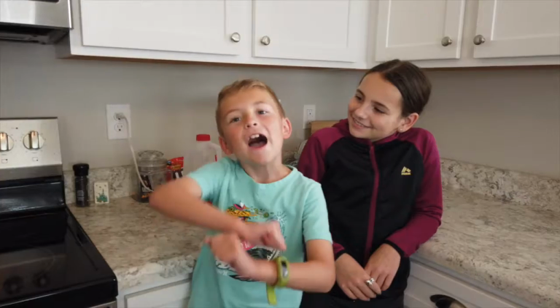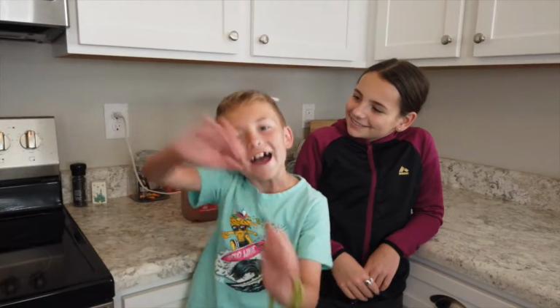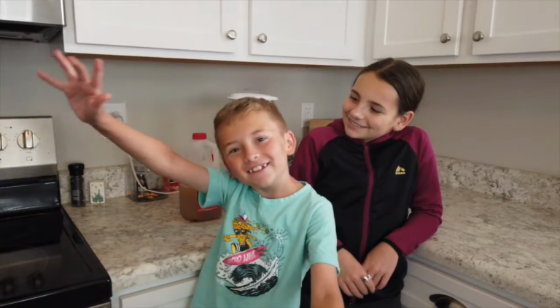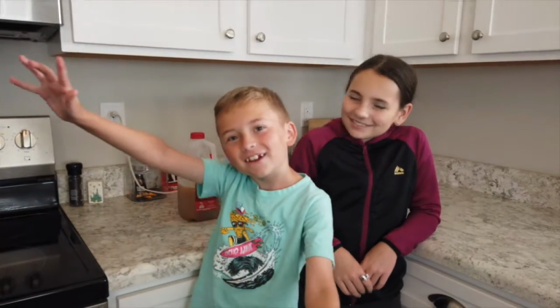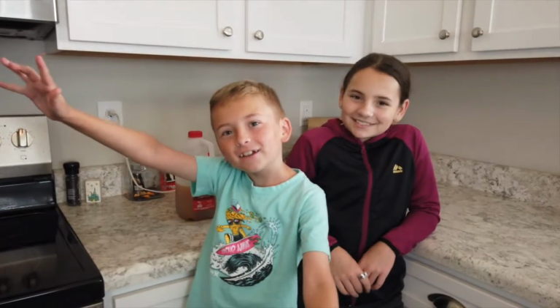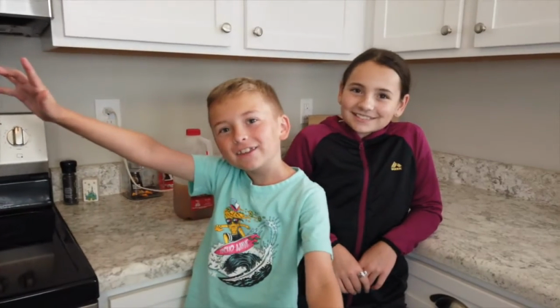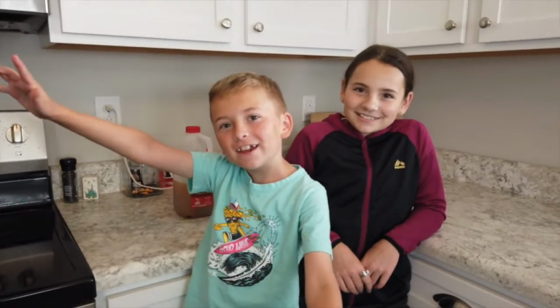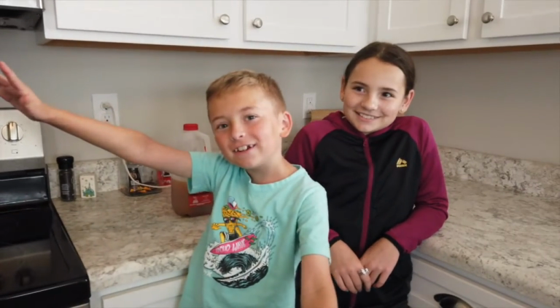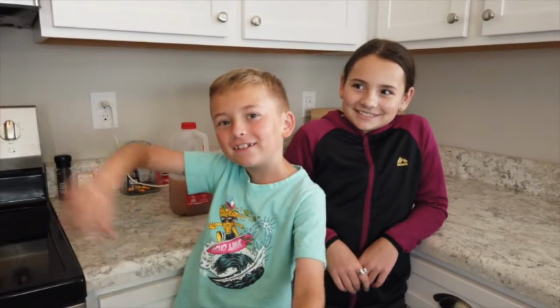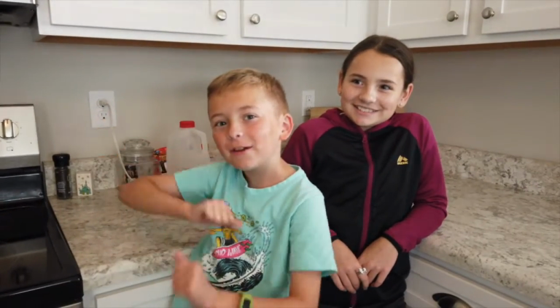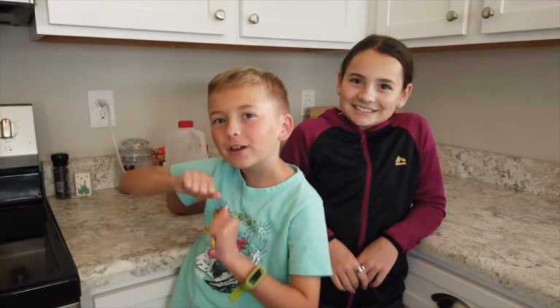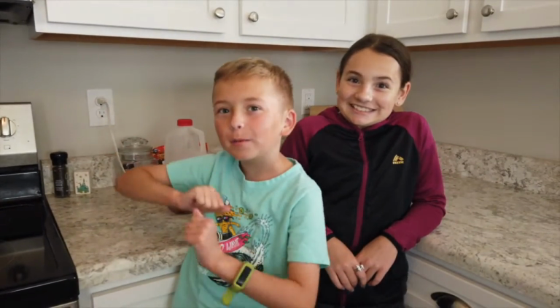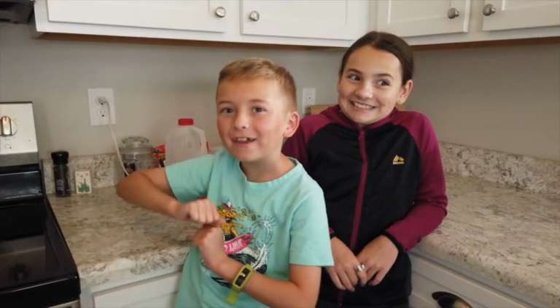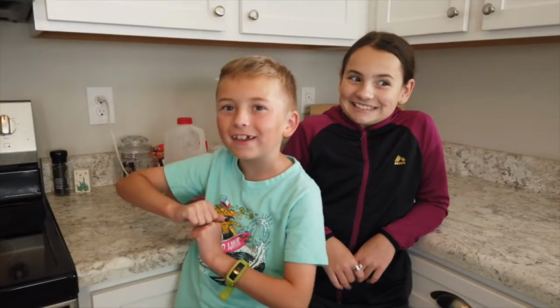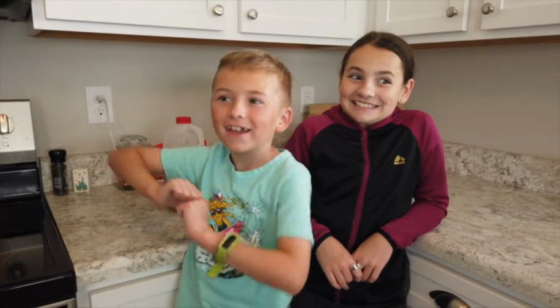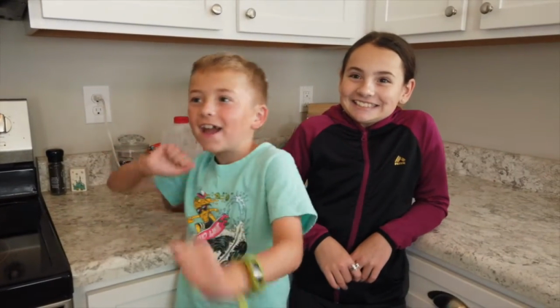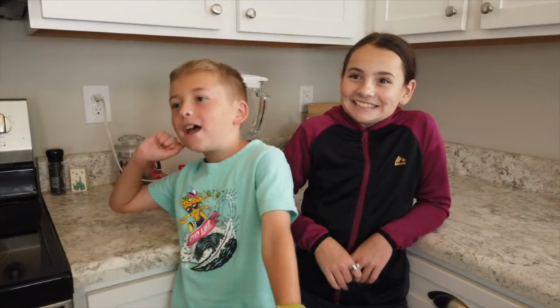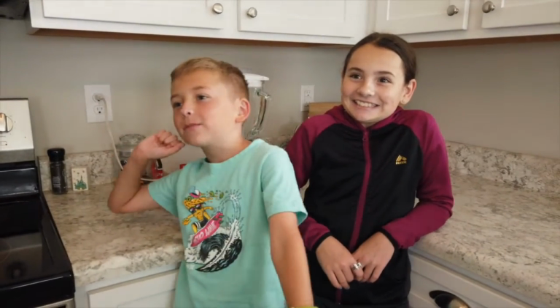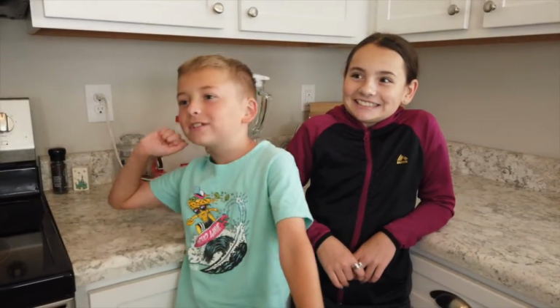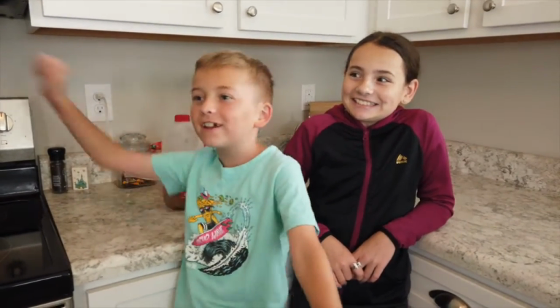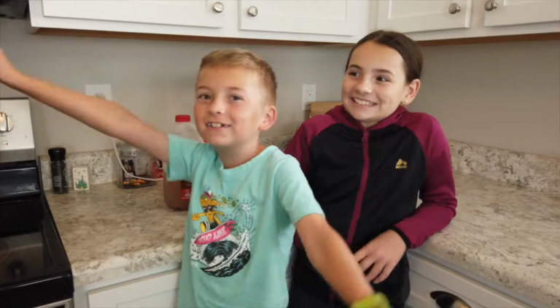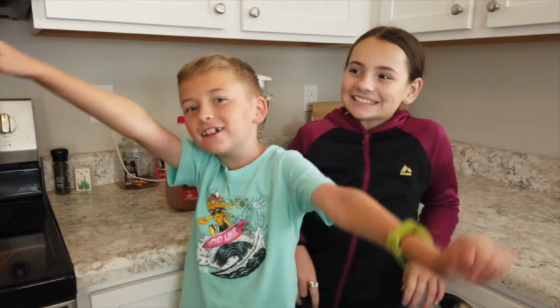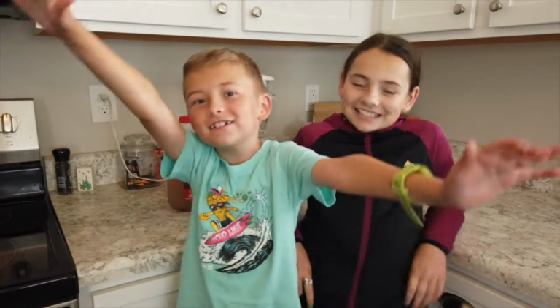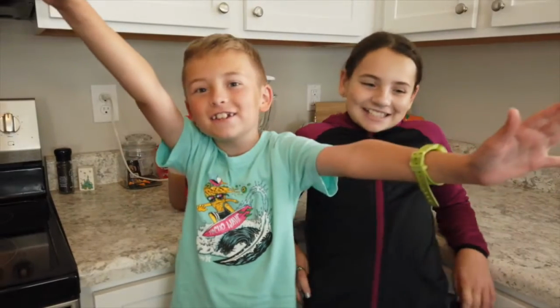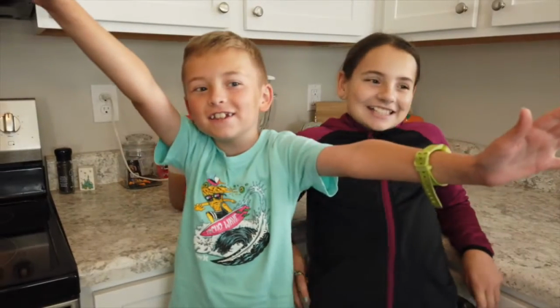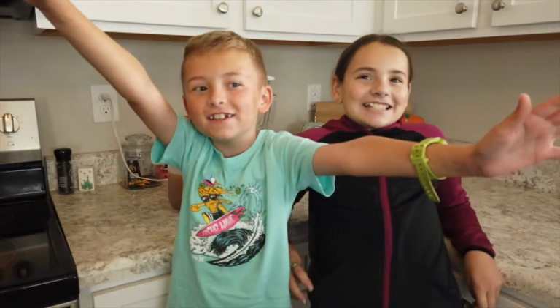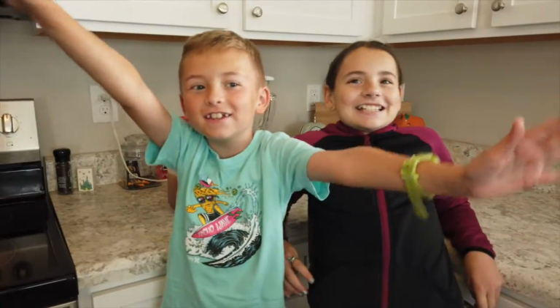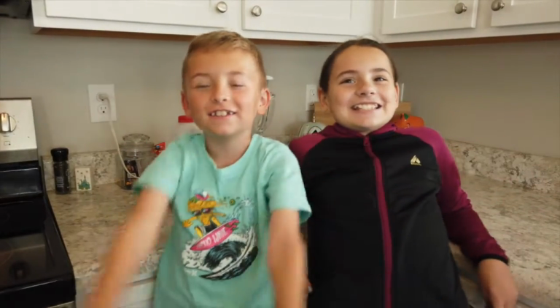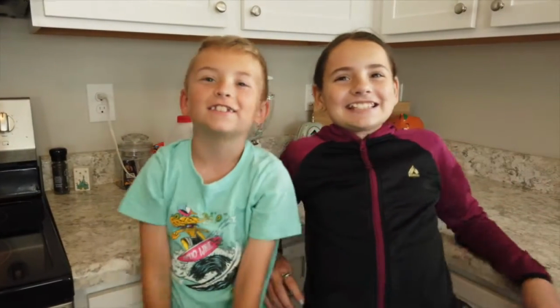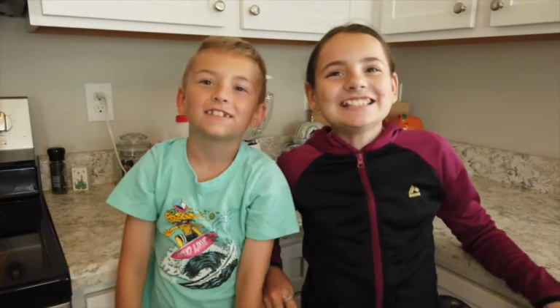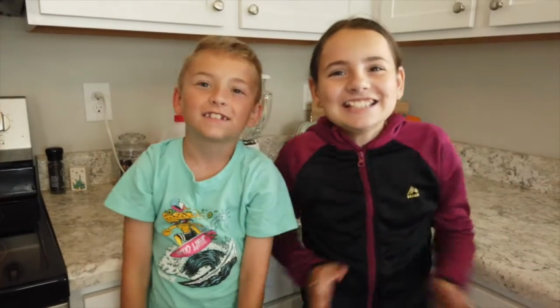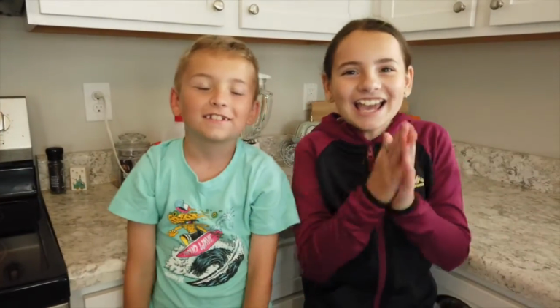Hi, this is Cognitive with Ken, and today we are going to be making Apple Cider Slushies! Yay!